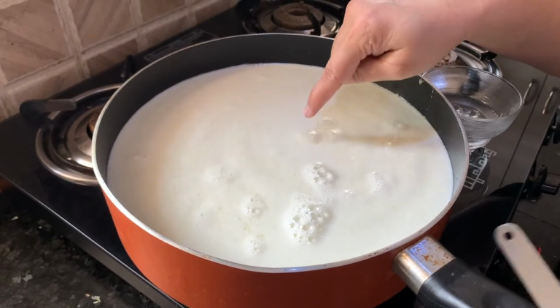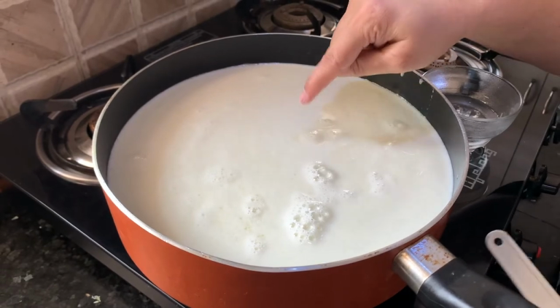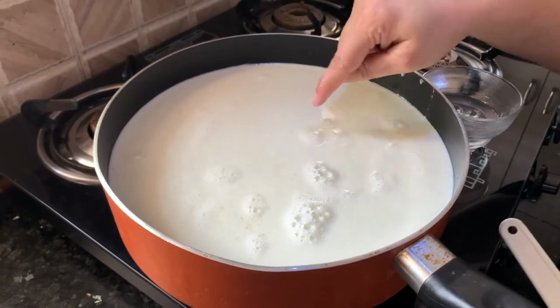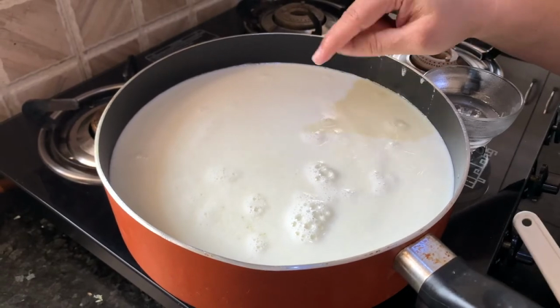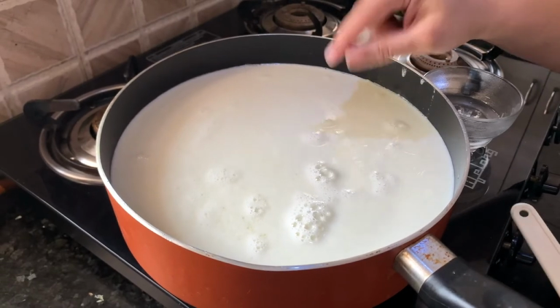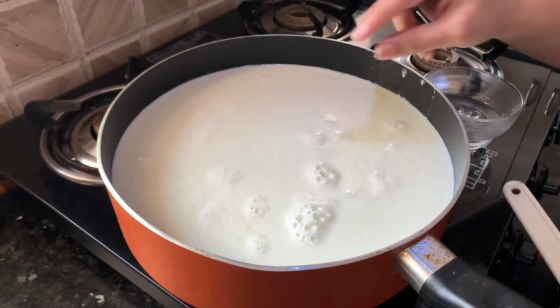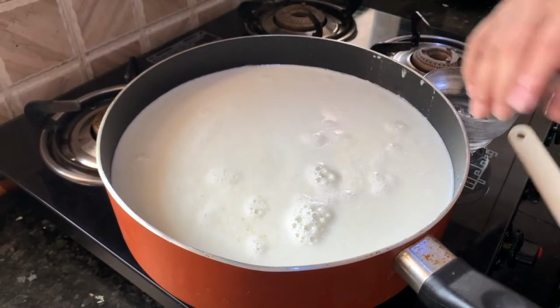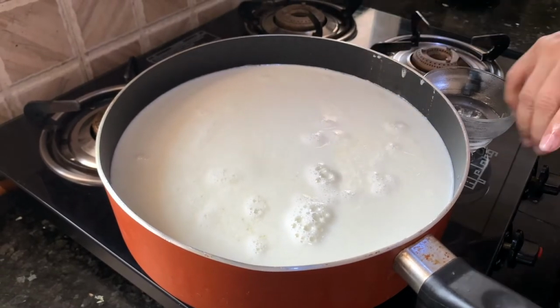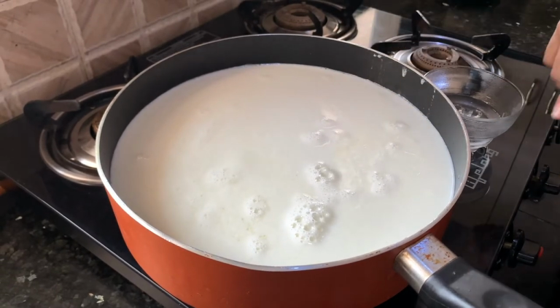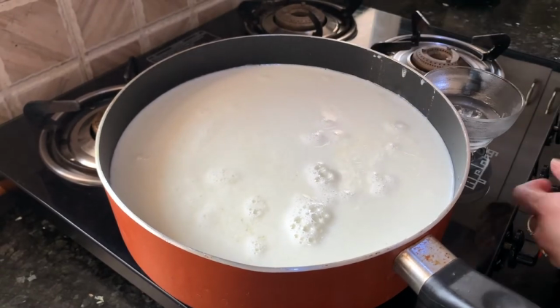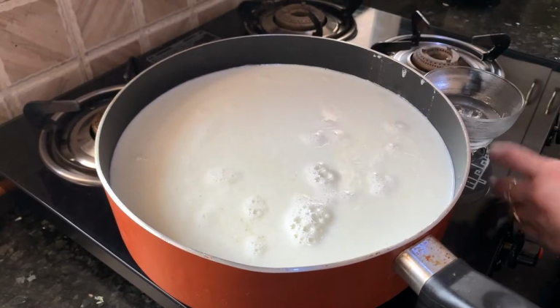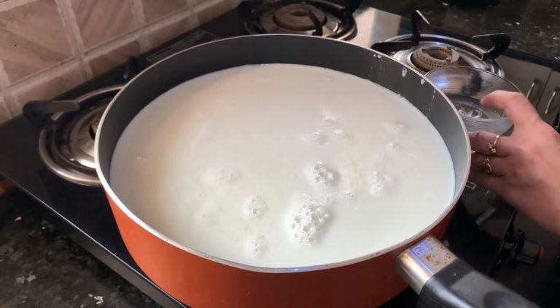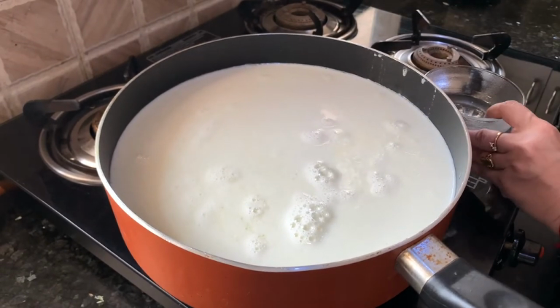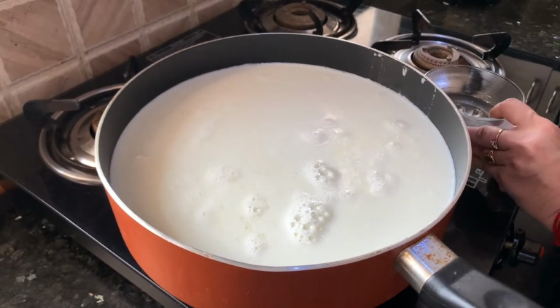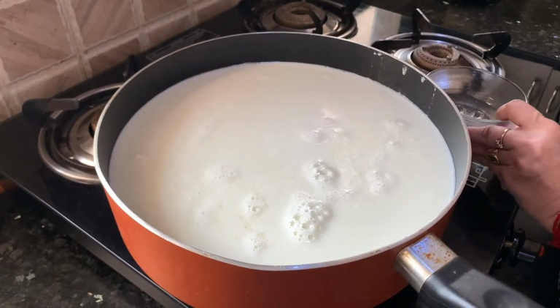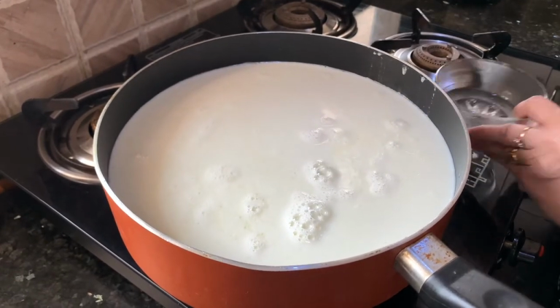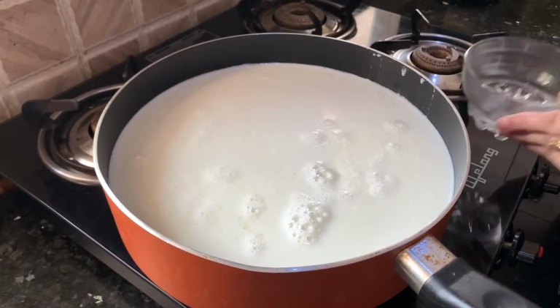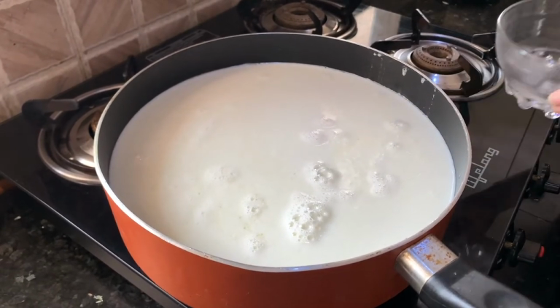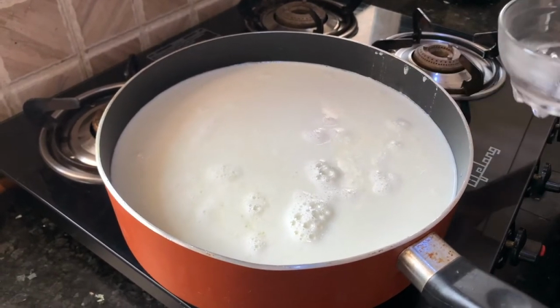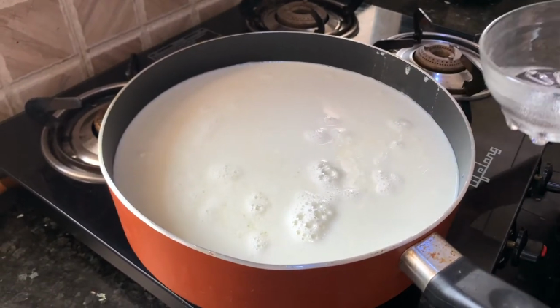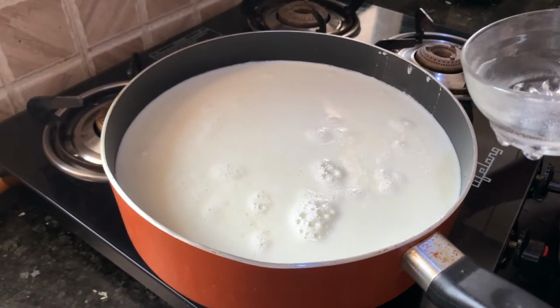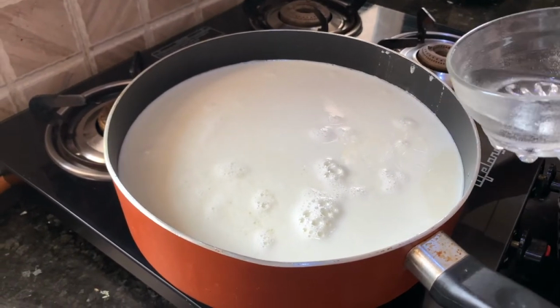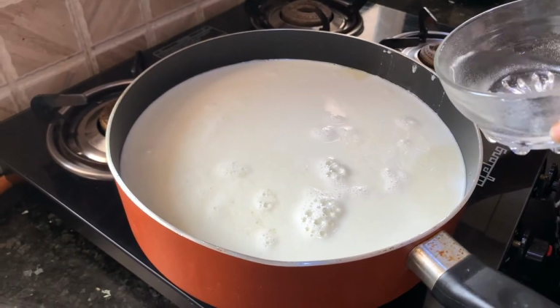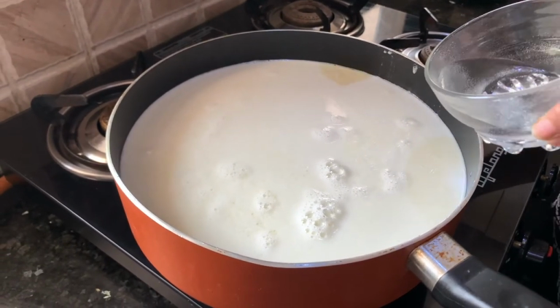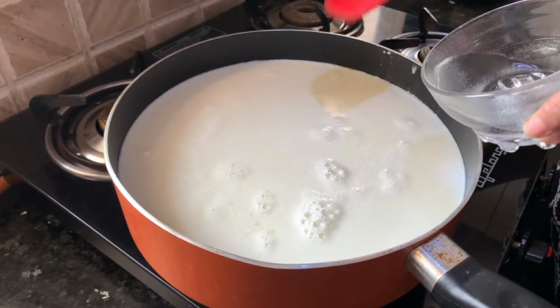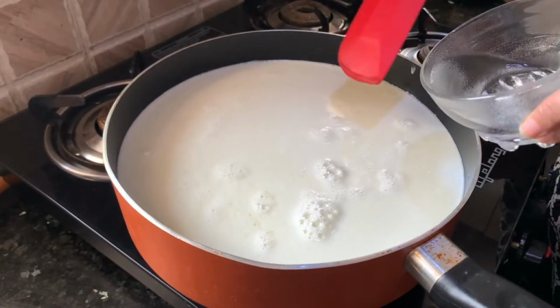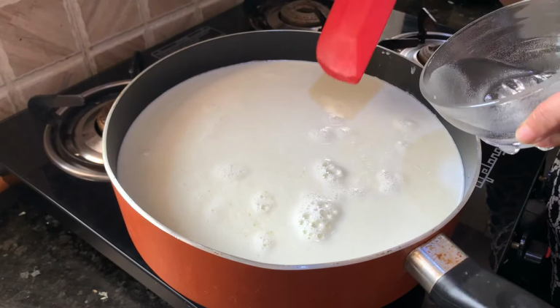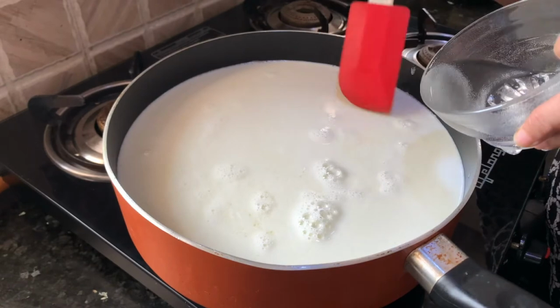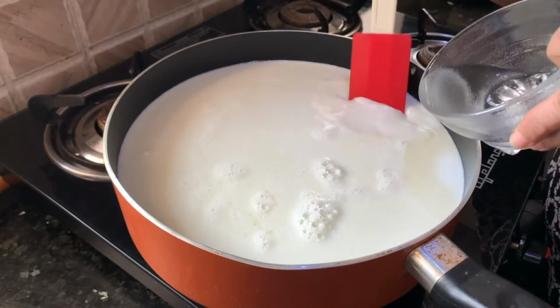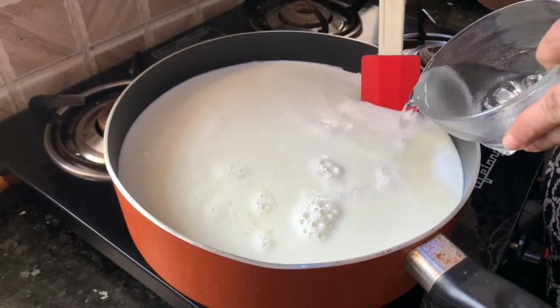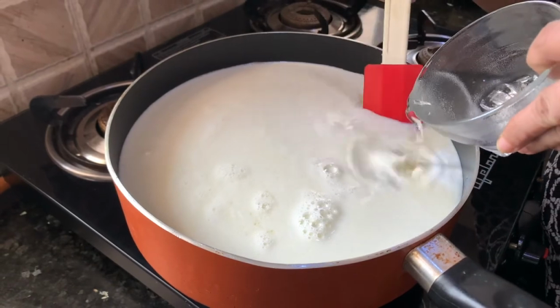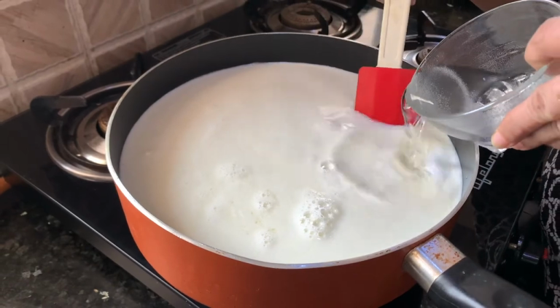Now lower the flame to slow and start putting vinegar little by little and keep stirring.